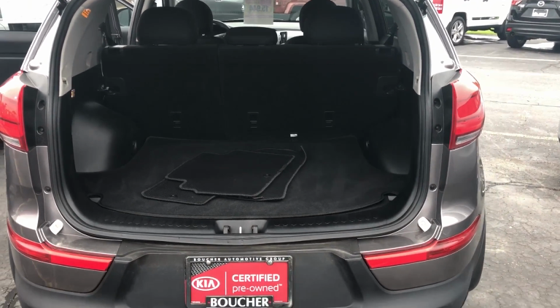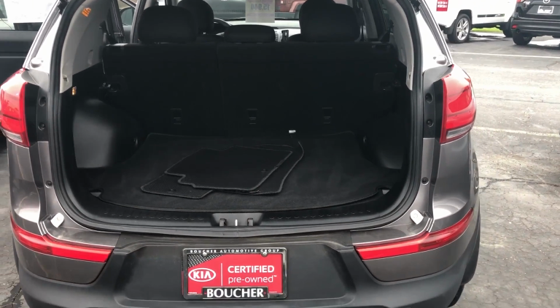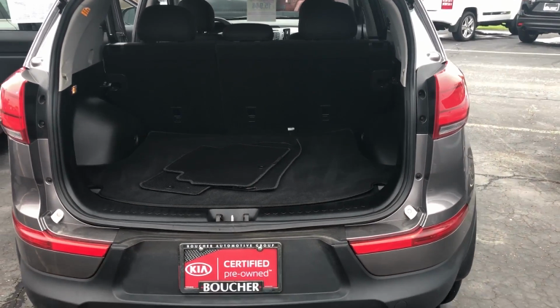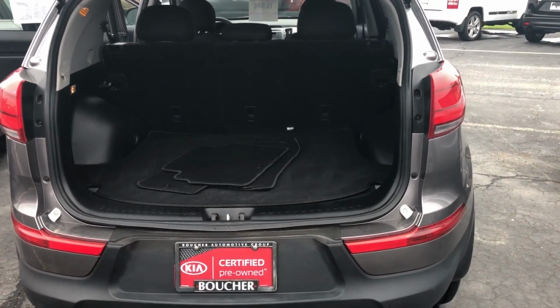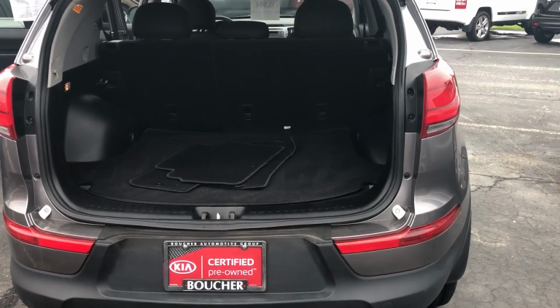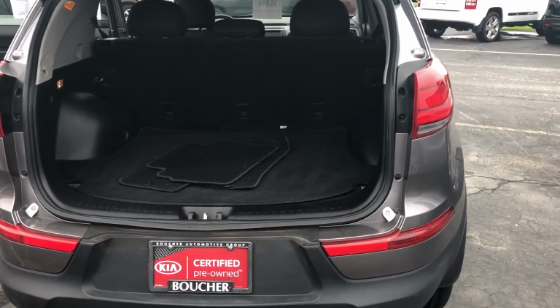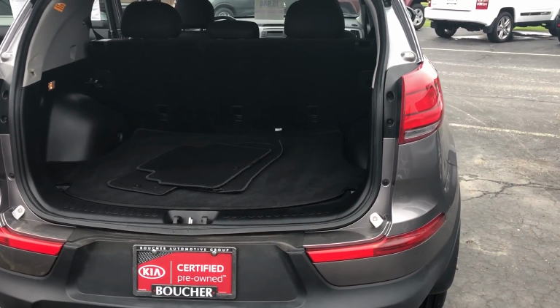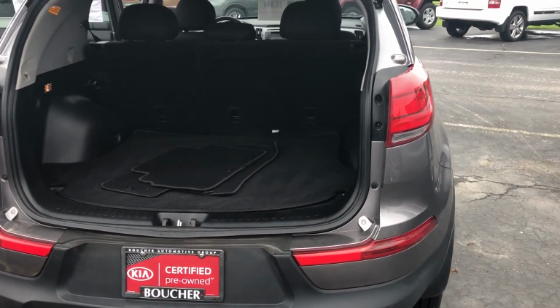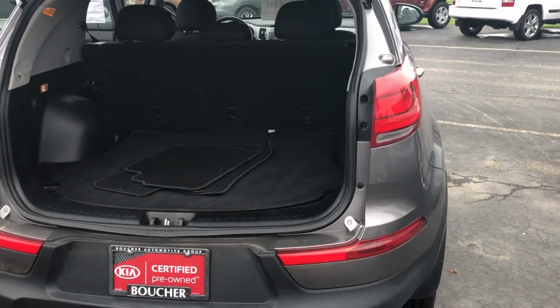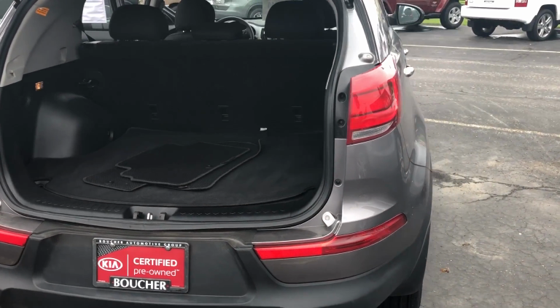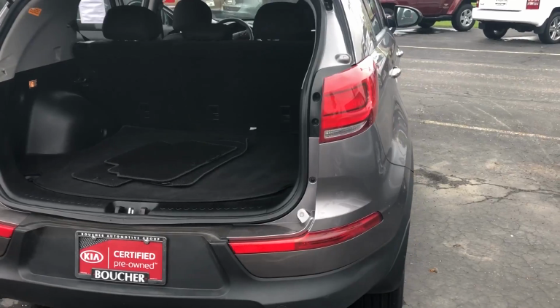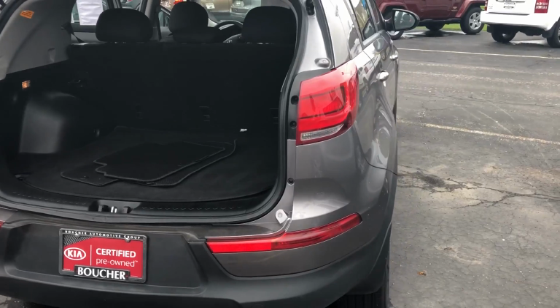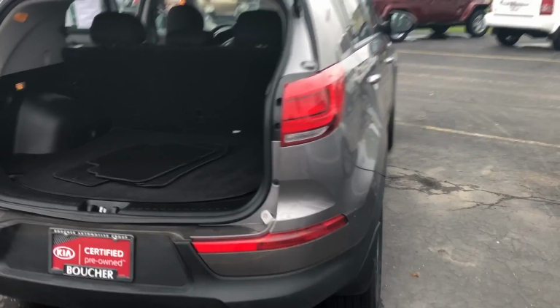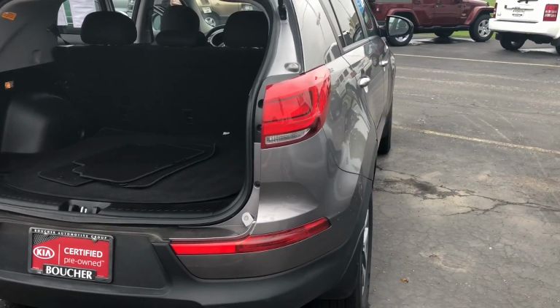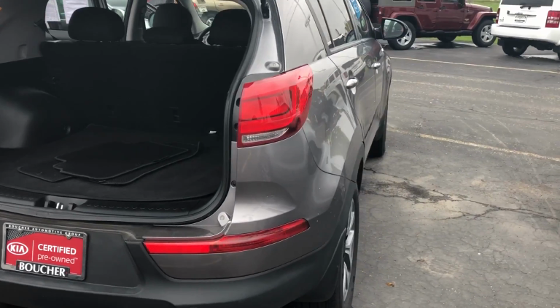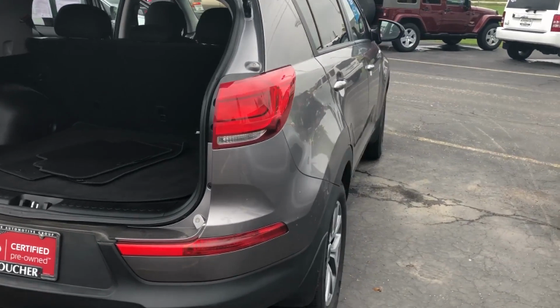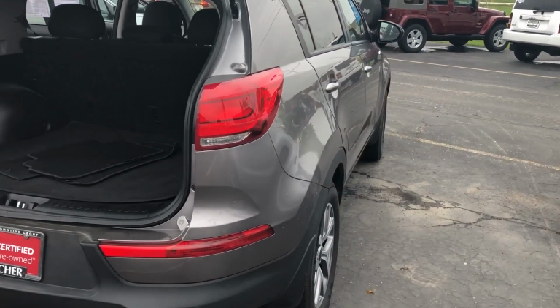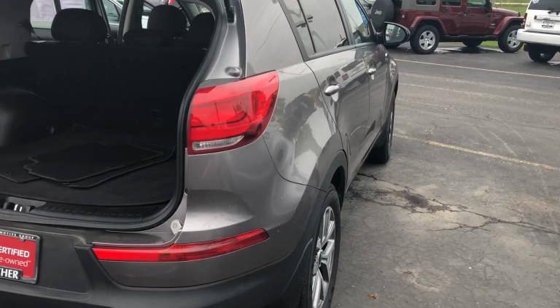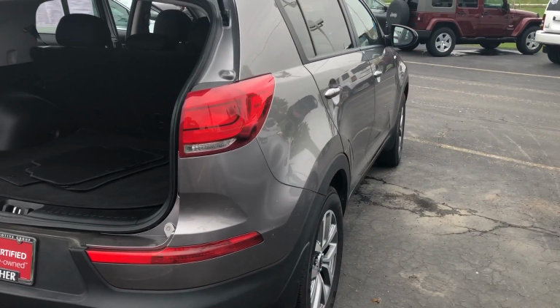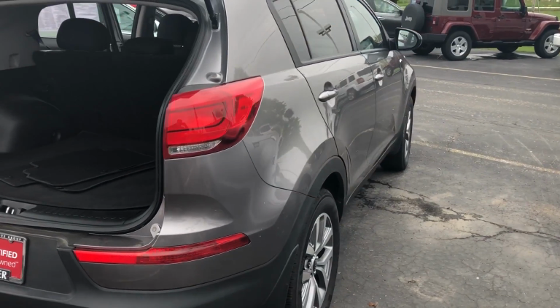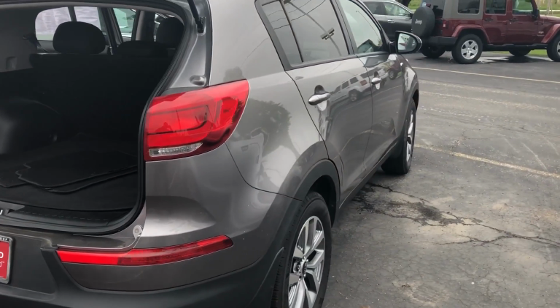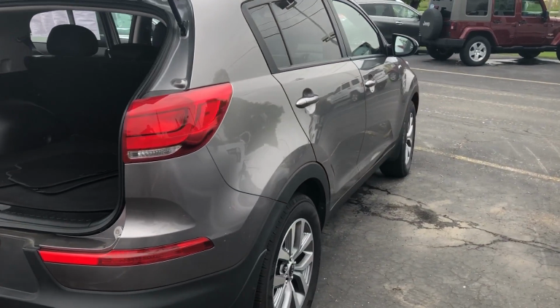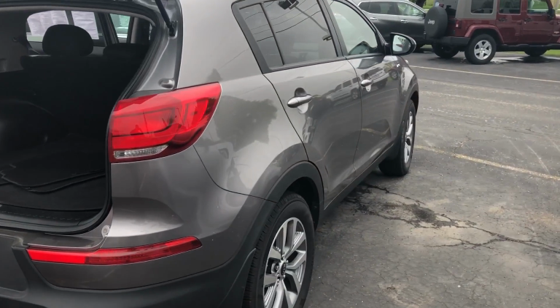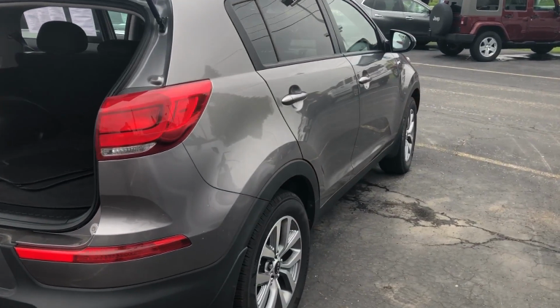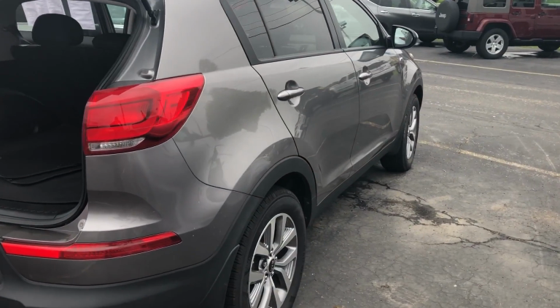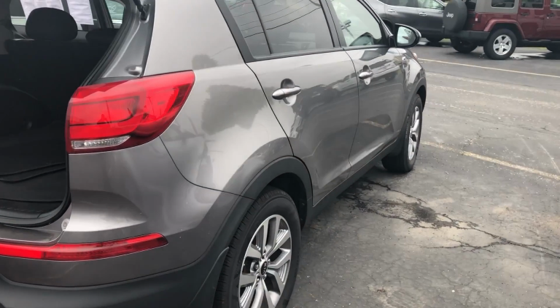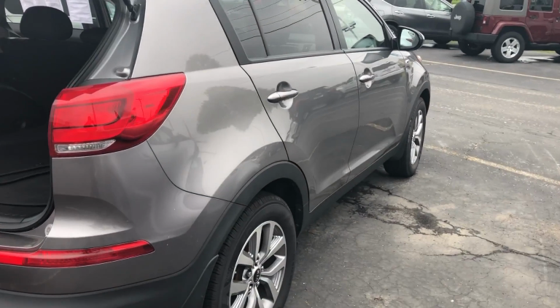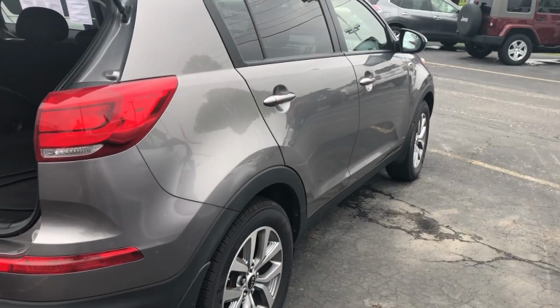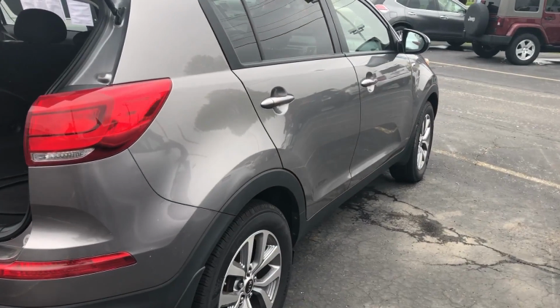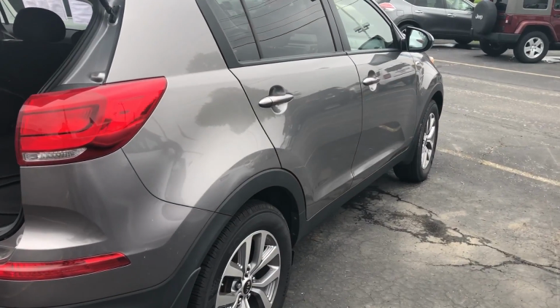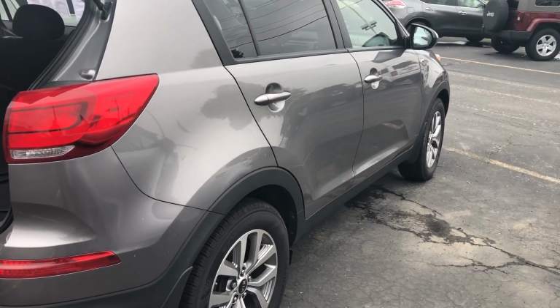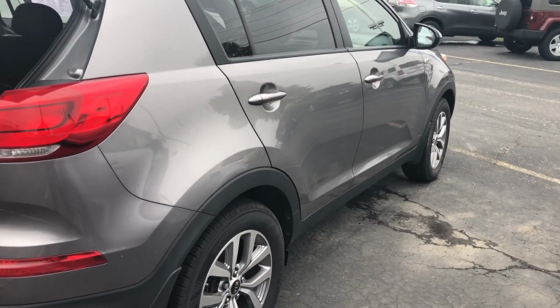If you're interested in this Kia Sportage, give us a call here at 262-886-2886. Again, my name is Felipe.